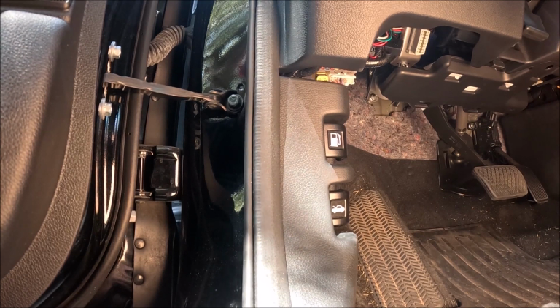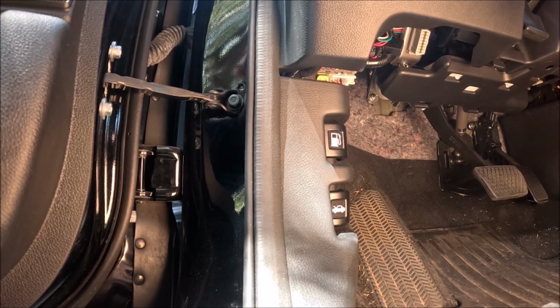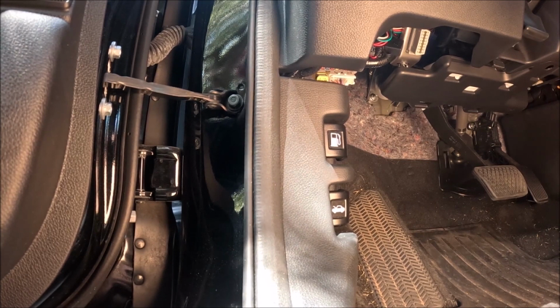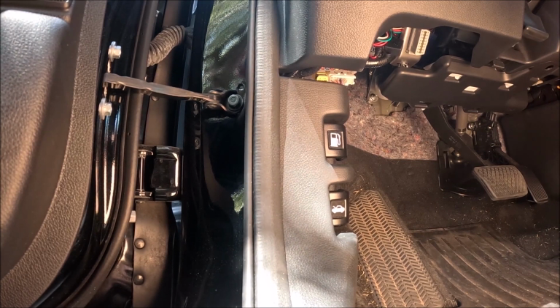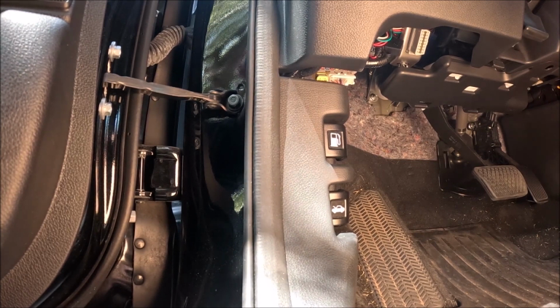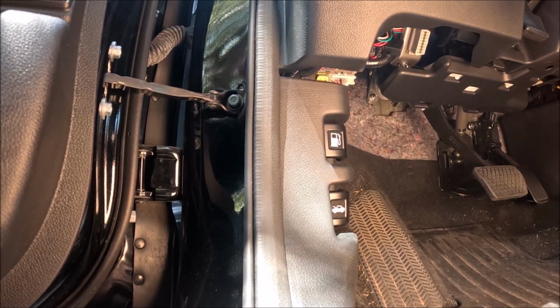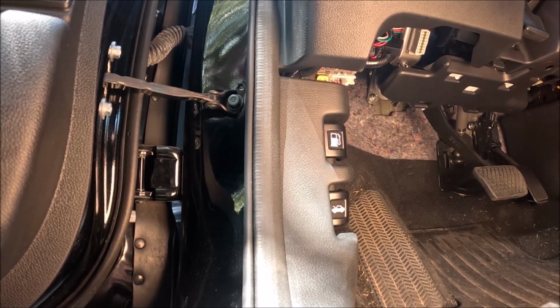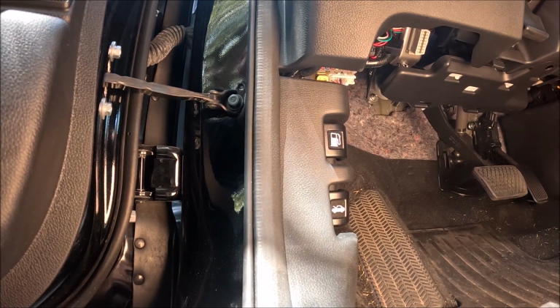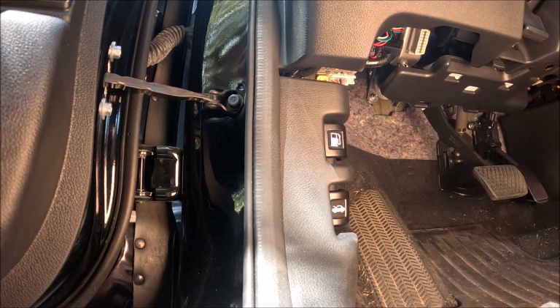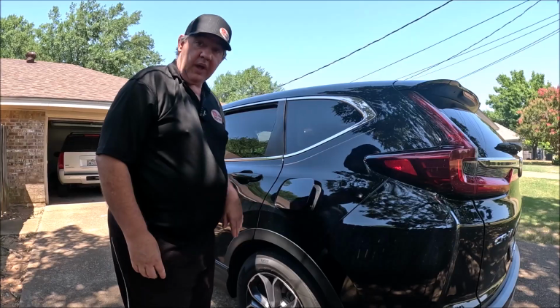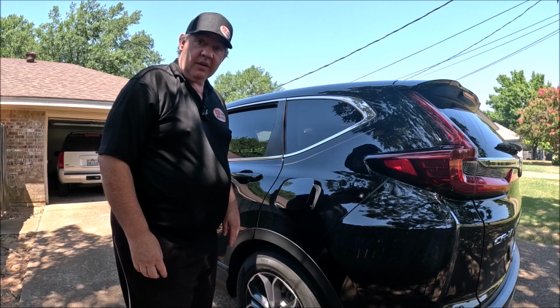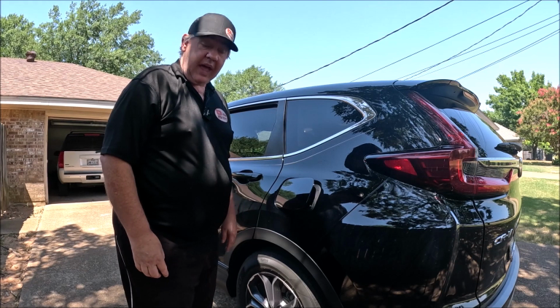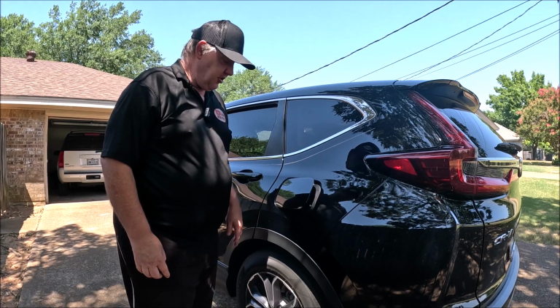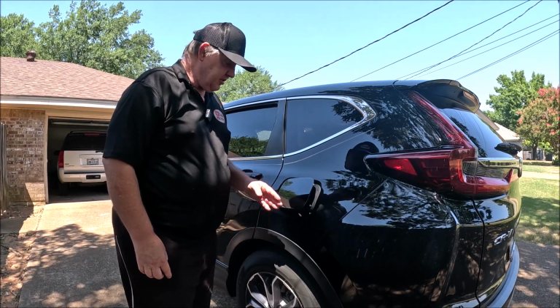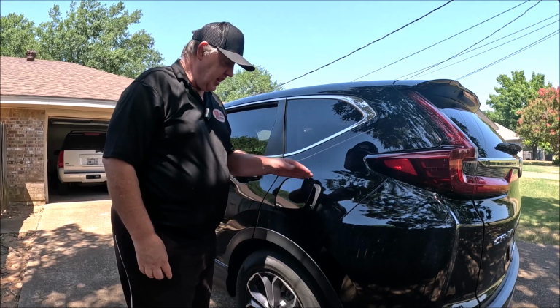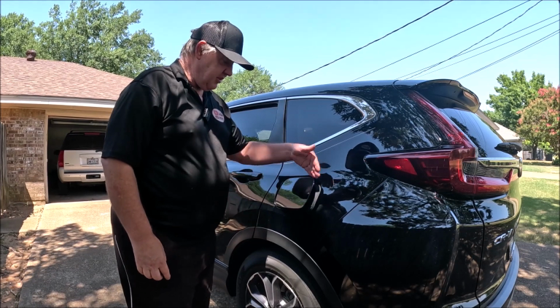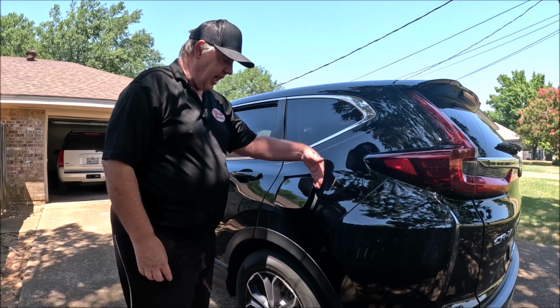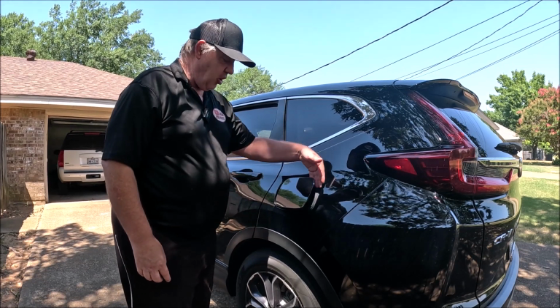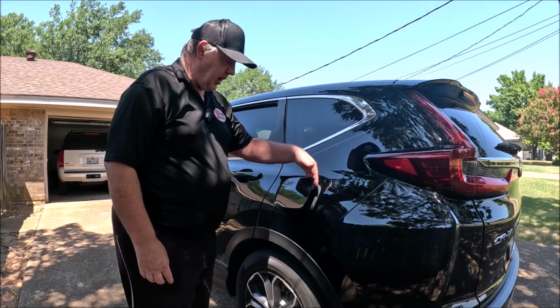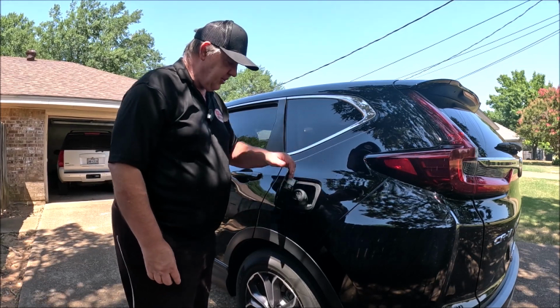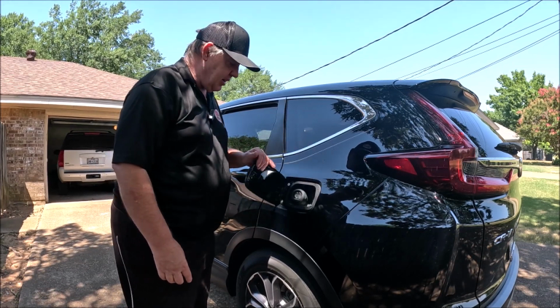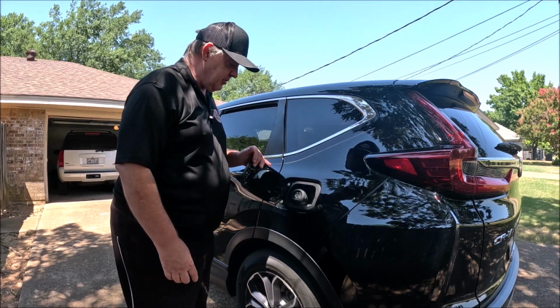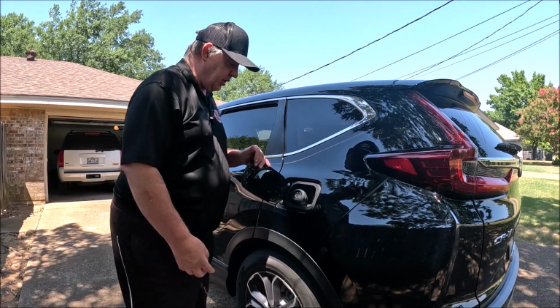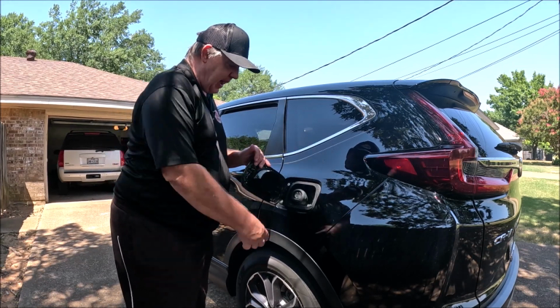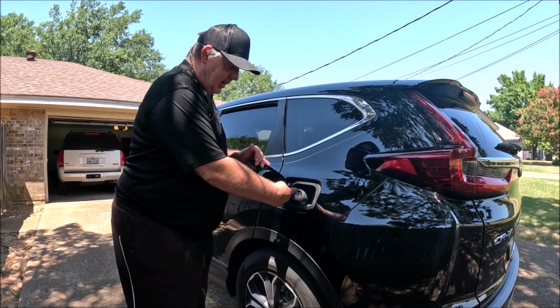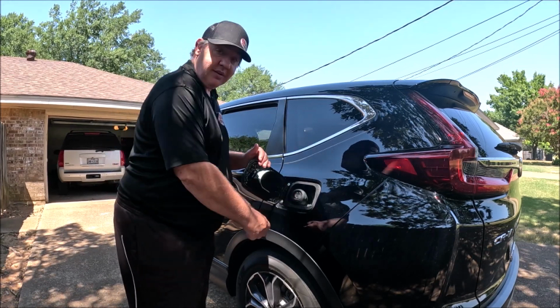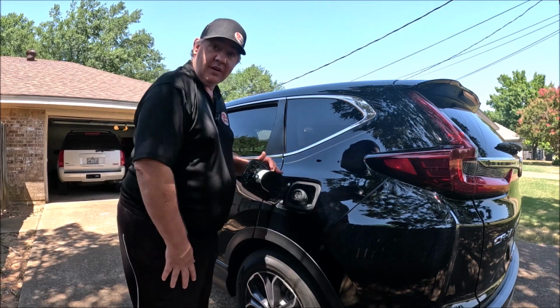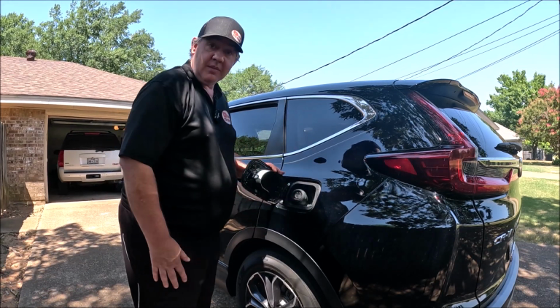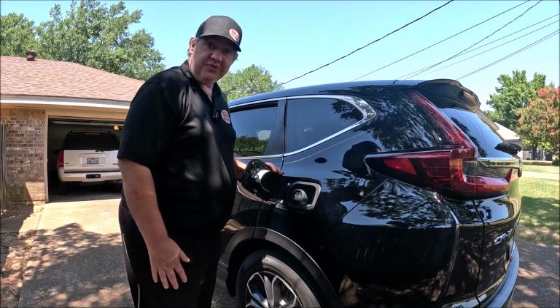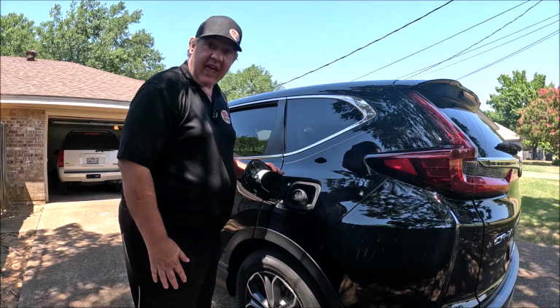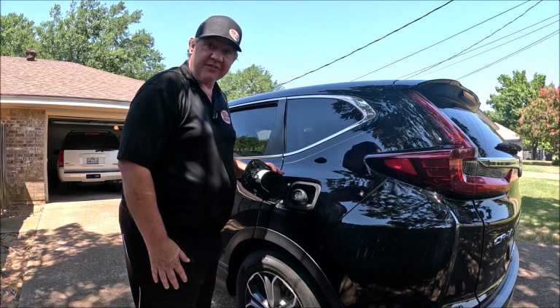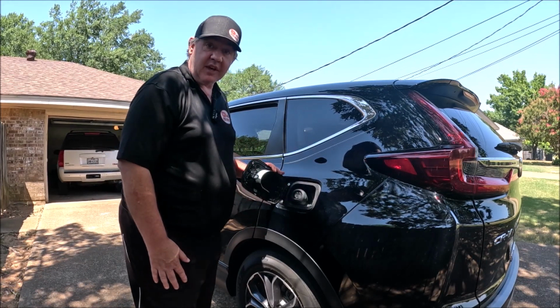Now let's go back and see if it's open. As you can see, it is now open. All you got to do is pull it back and put your gas in.